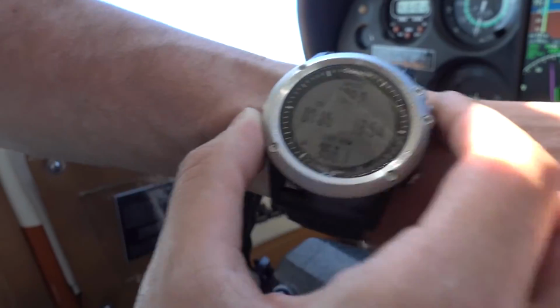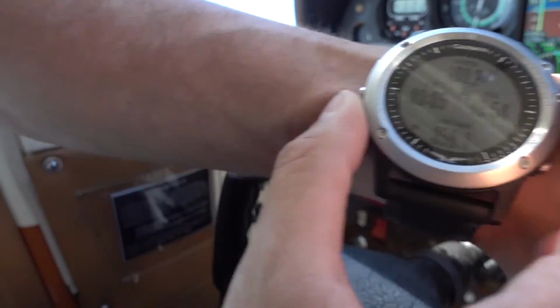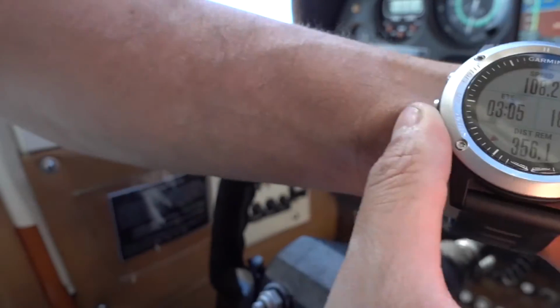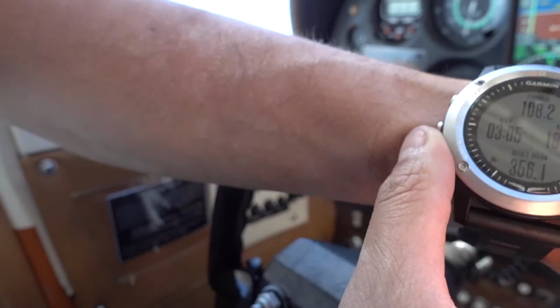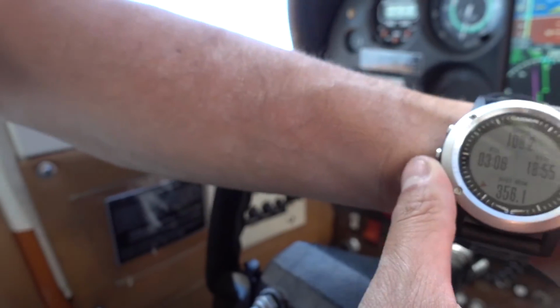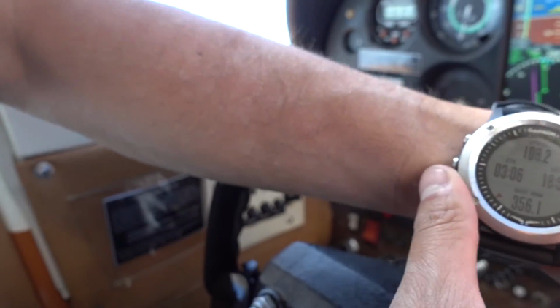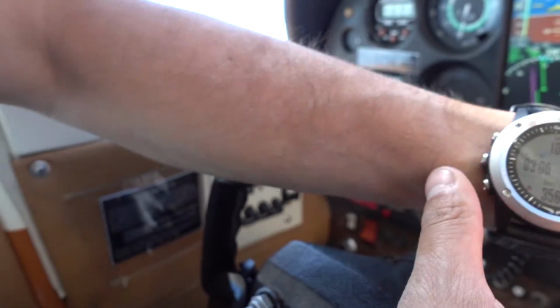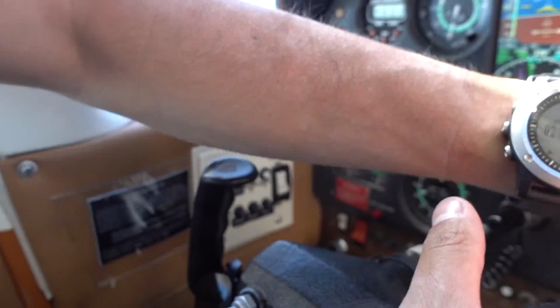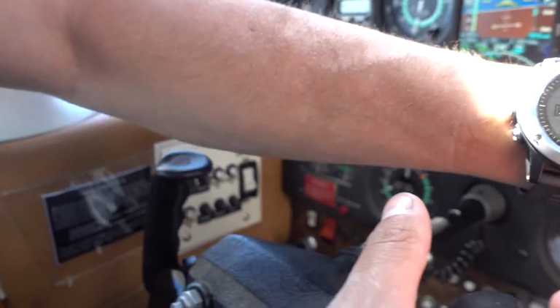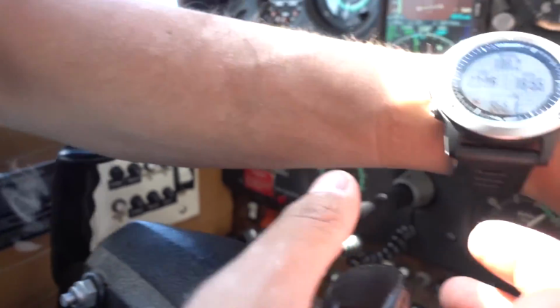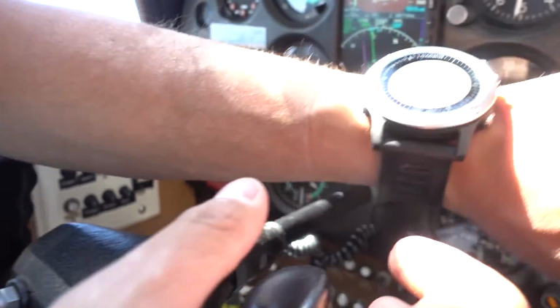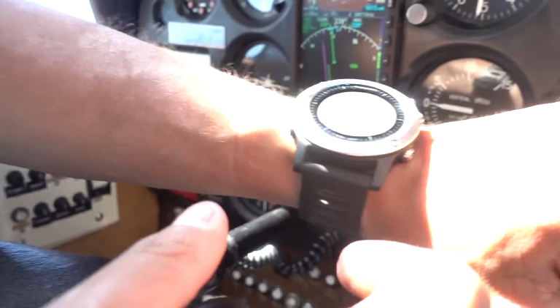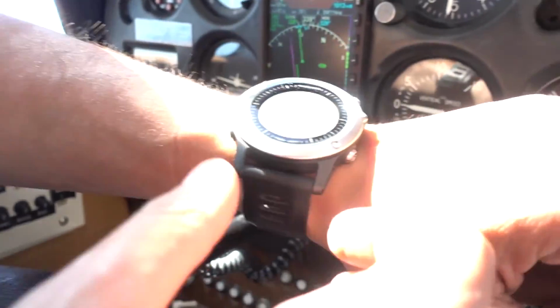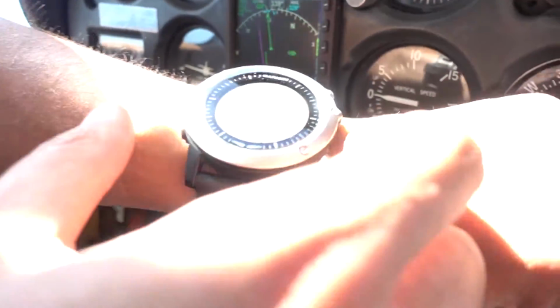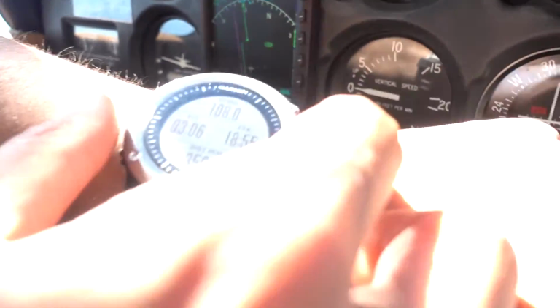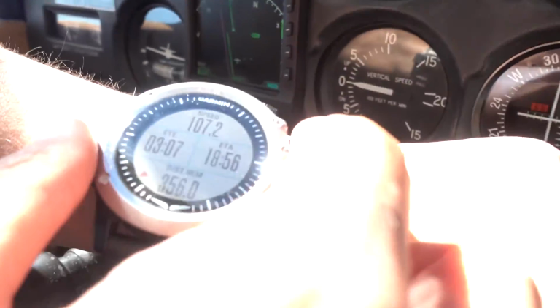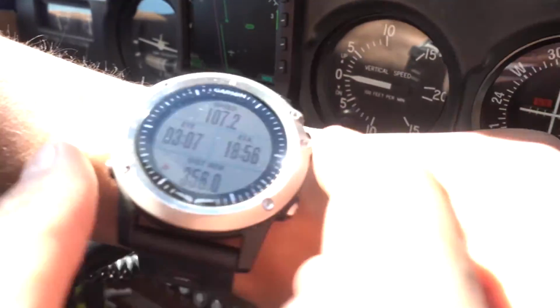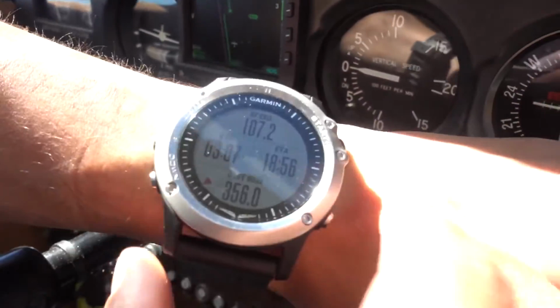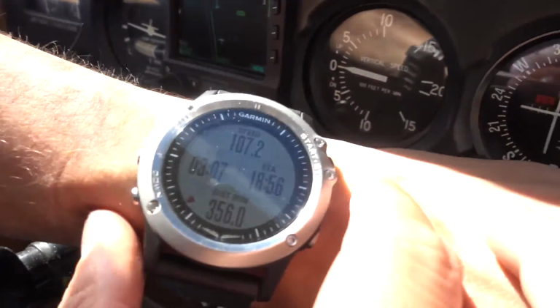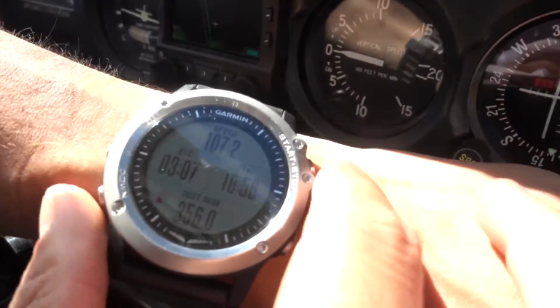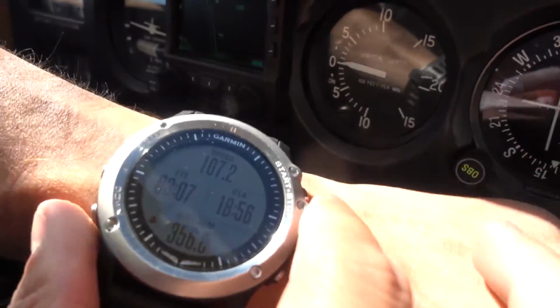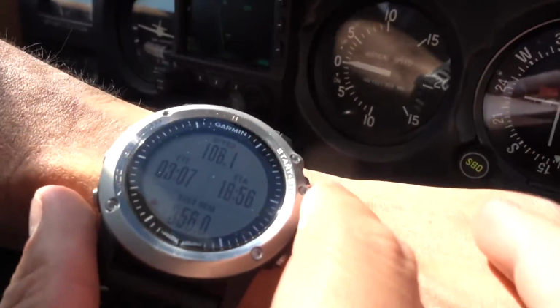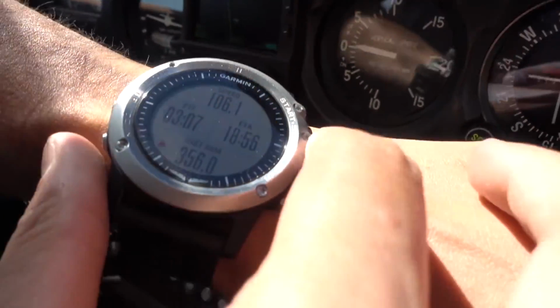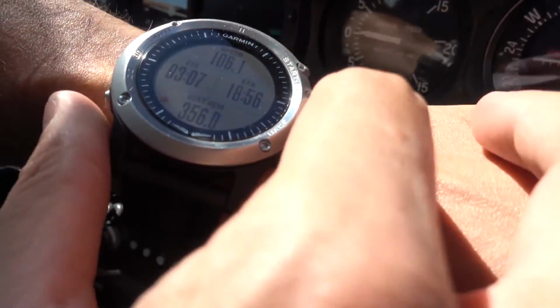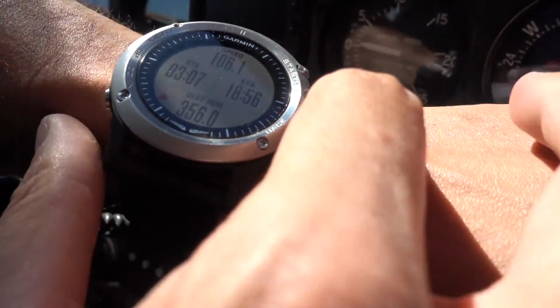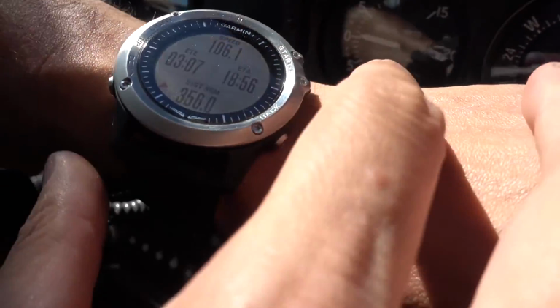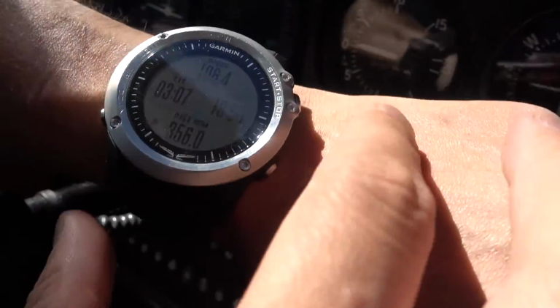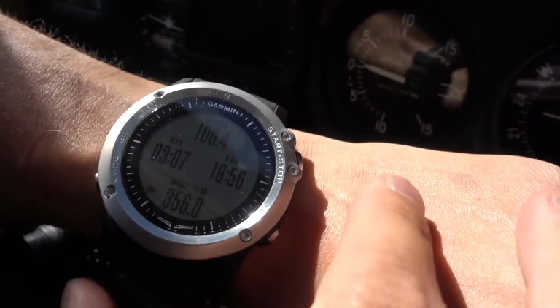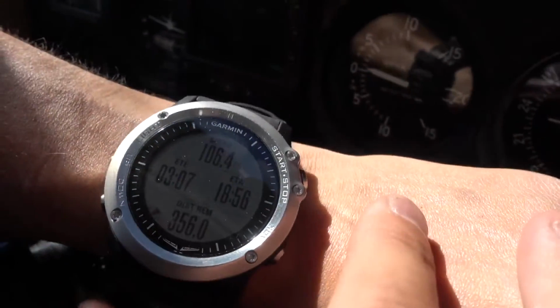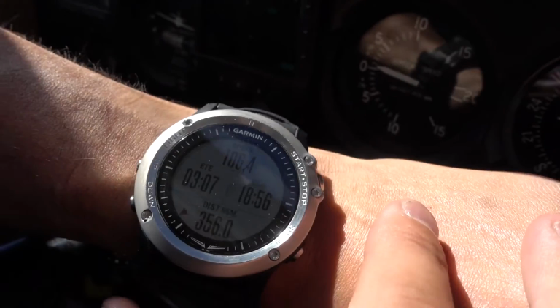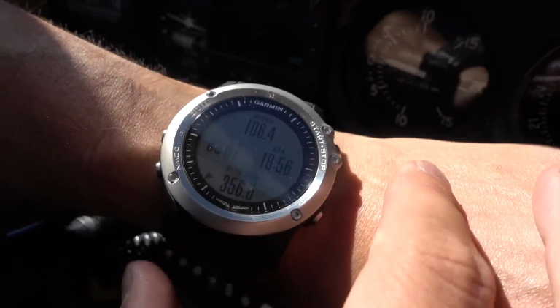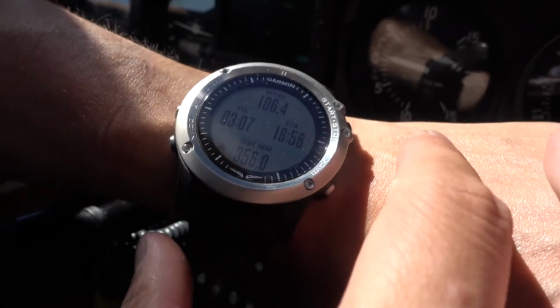Our speed is just 110 knots because of strong headwind, but the watch works really well.